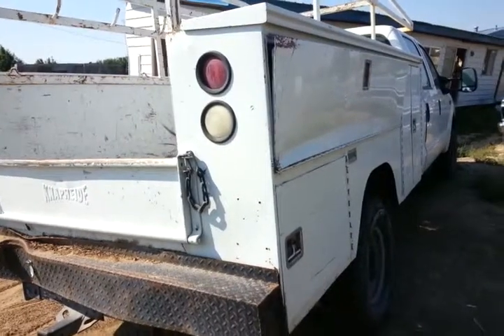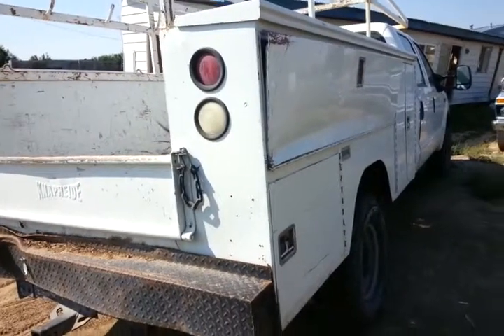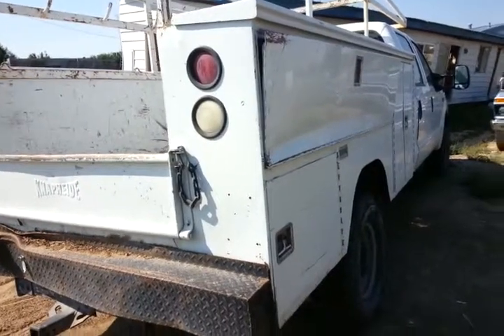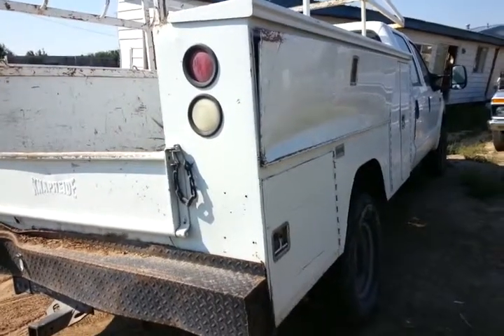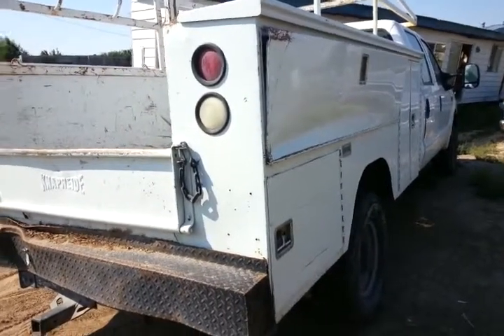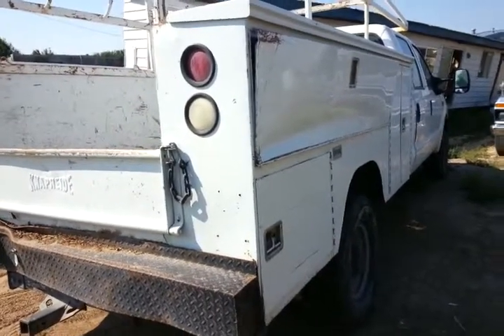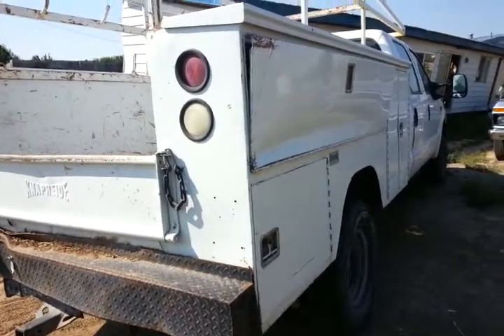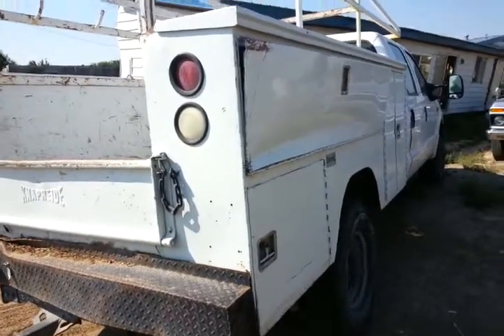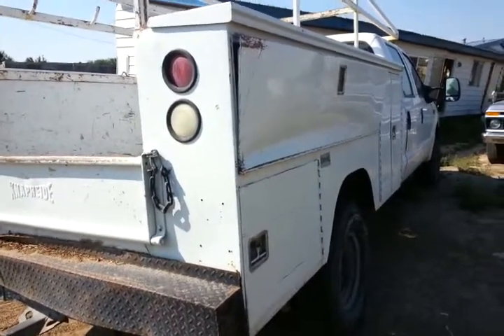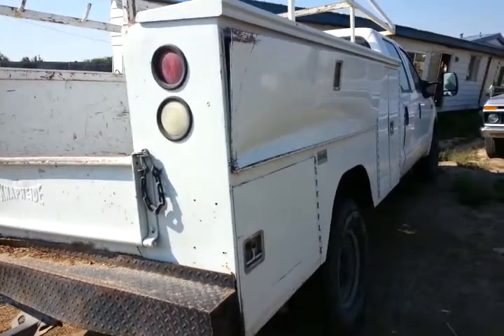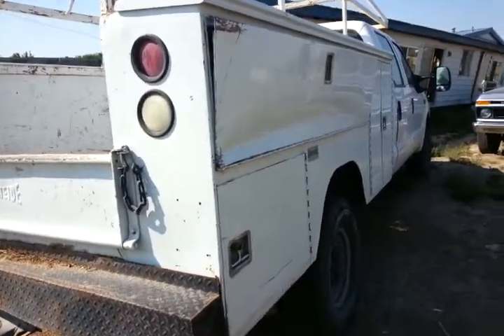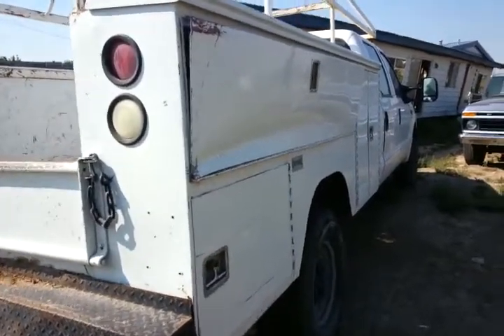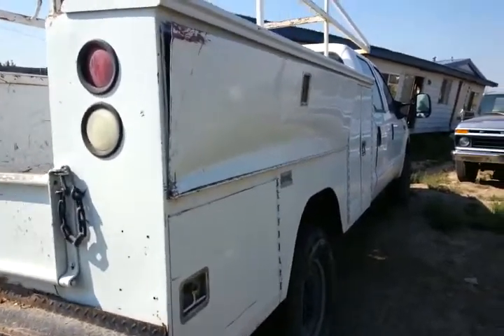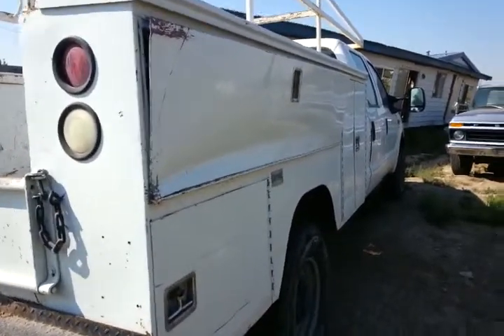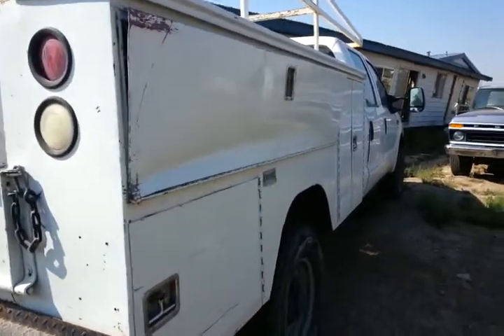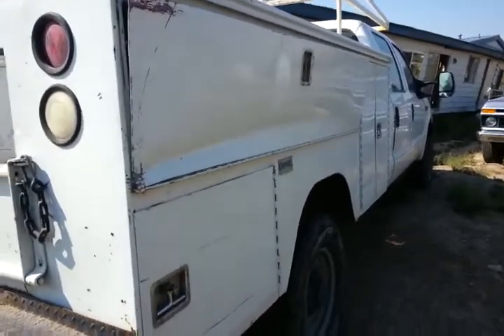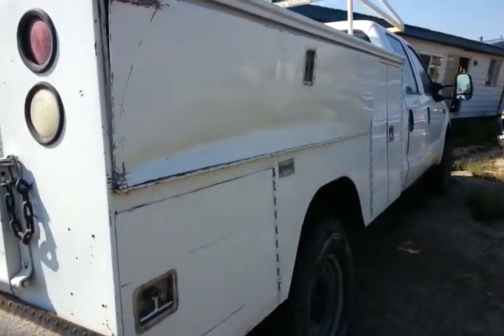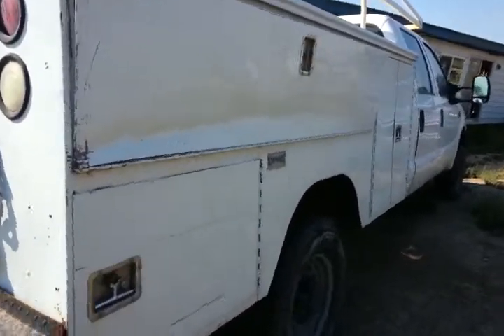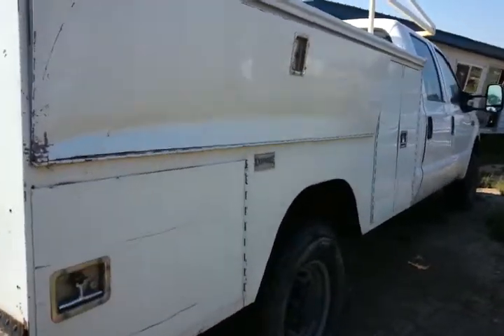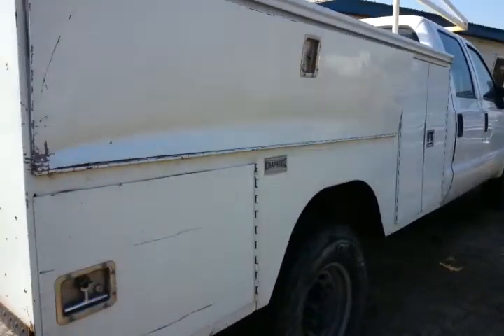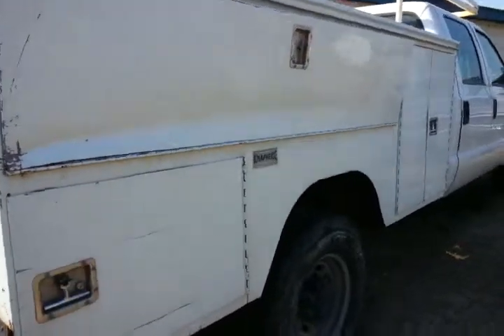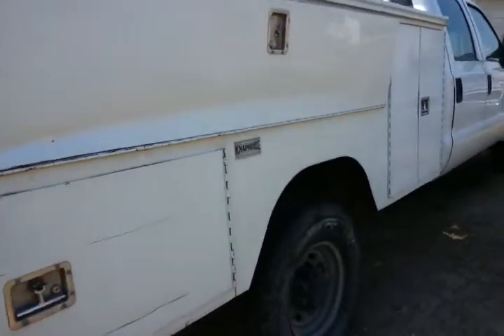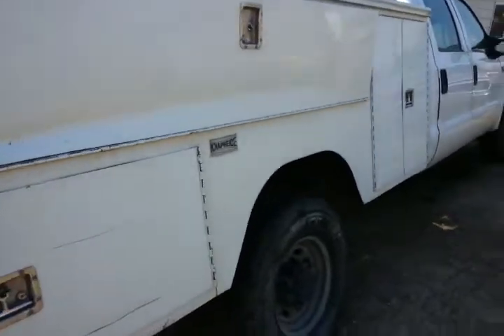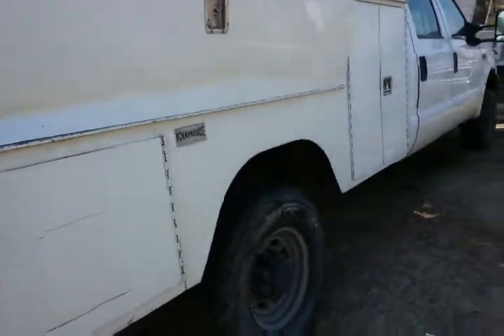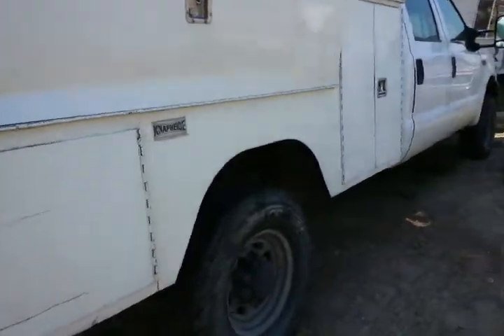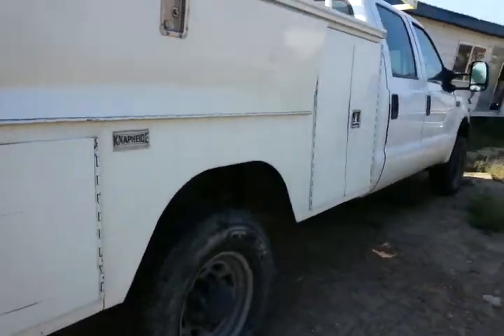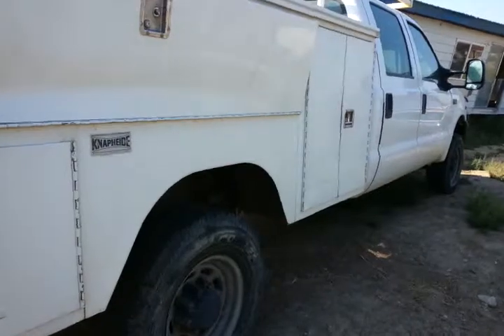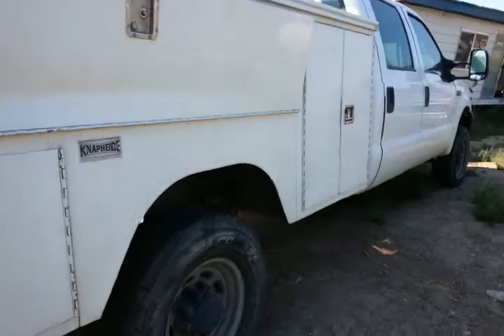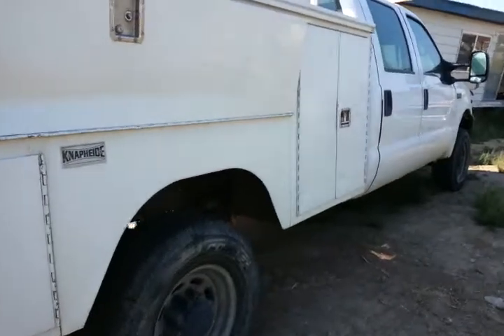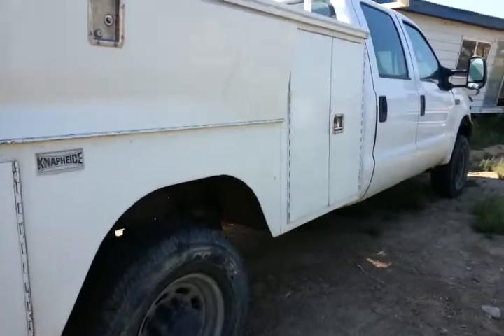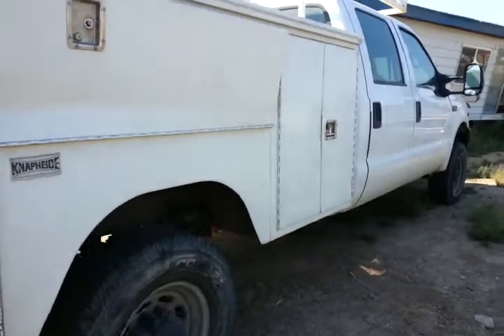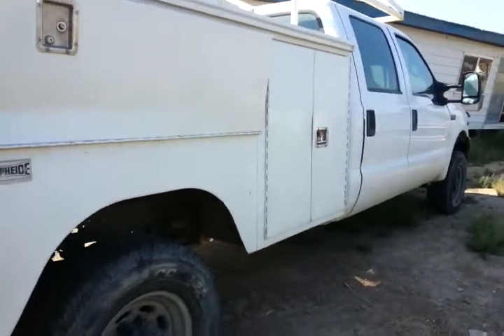This is a 2001 Super Duty 4x4 automatic transmission.